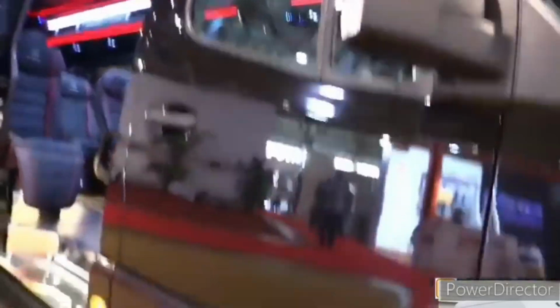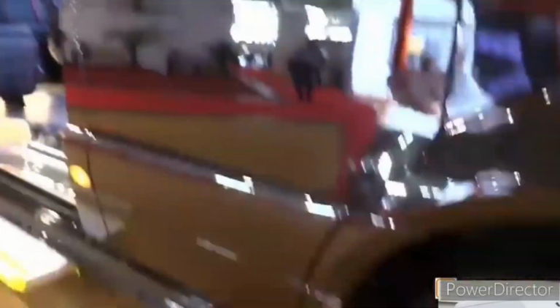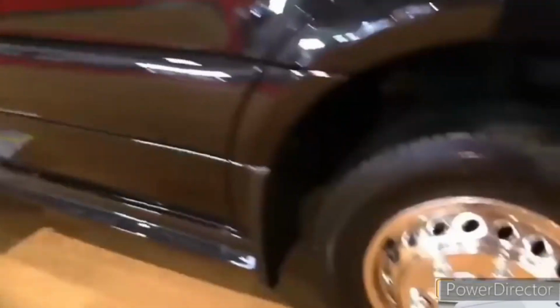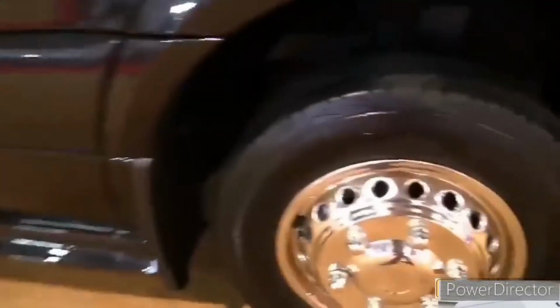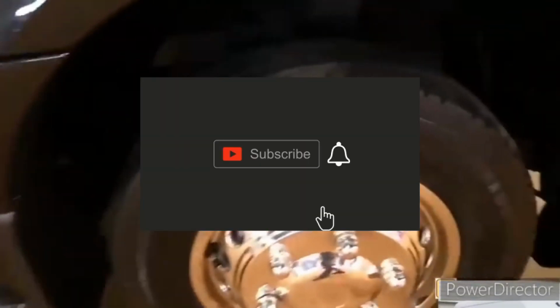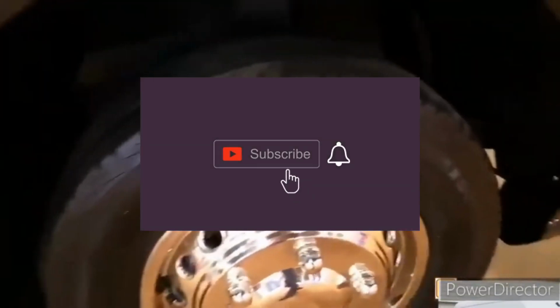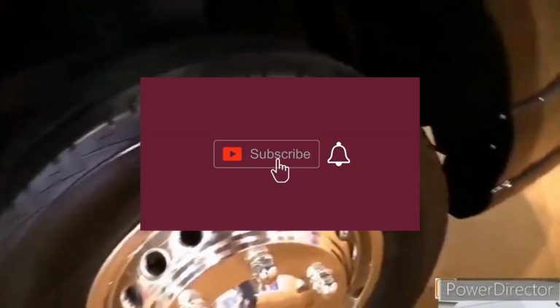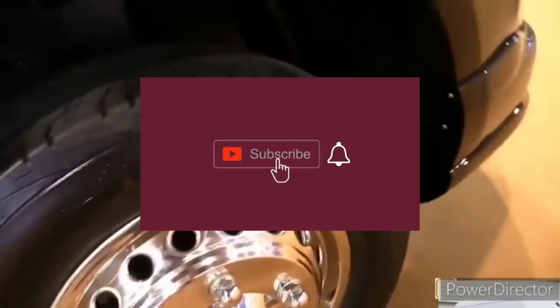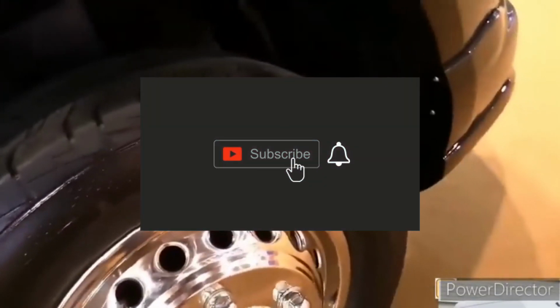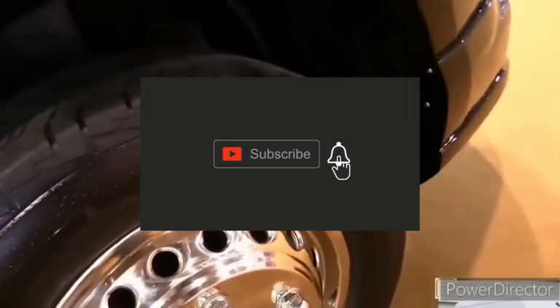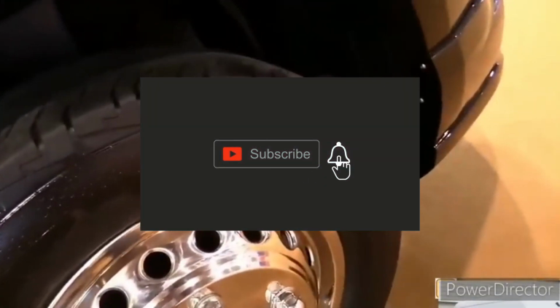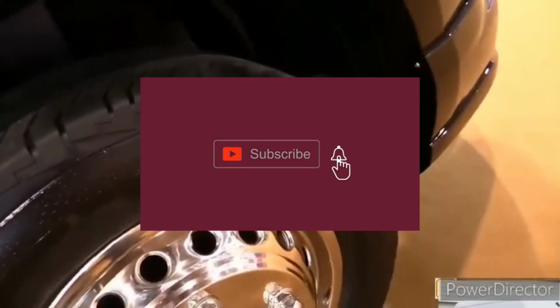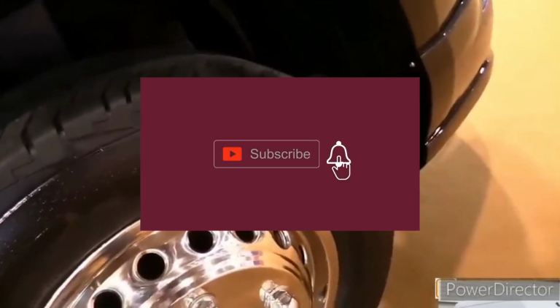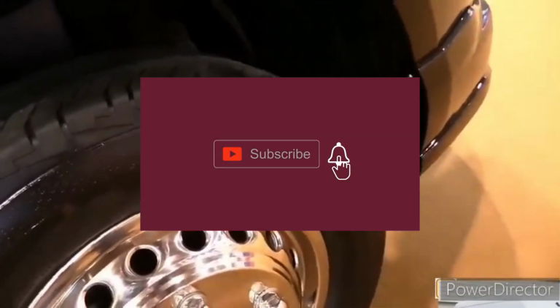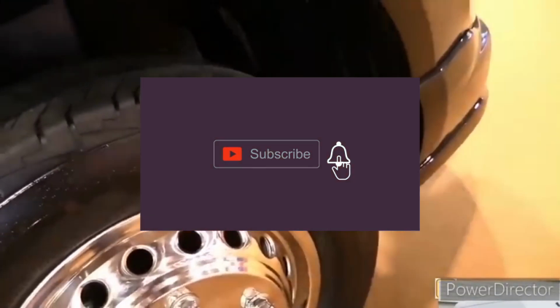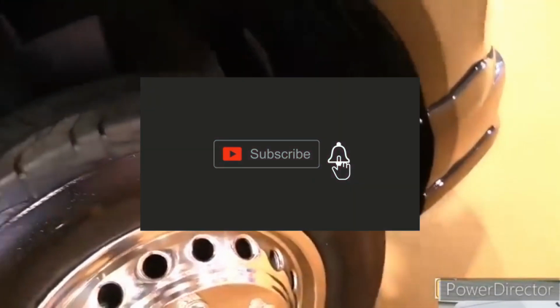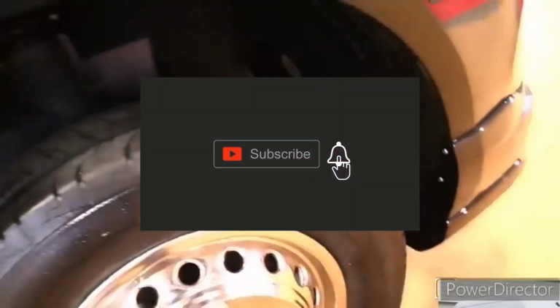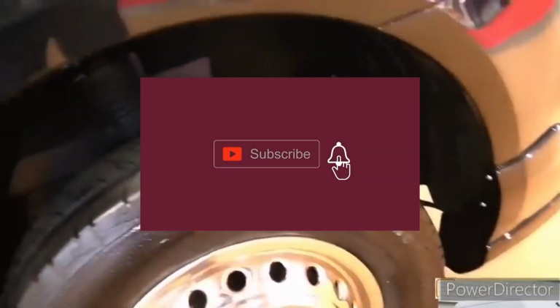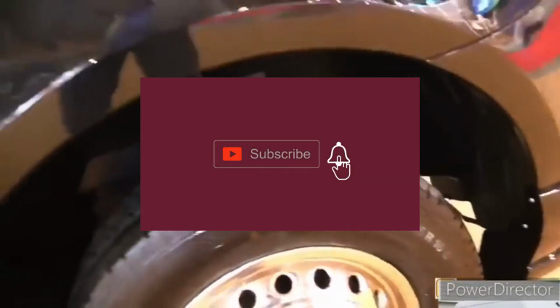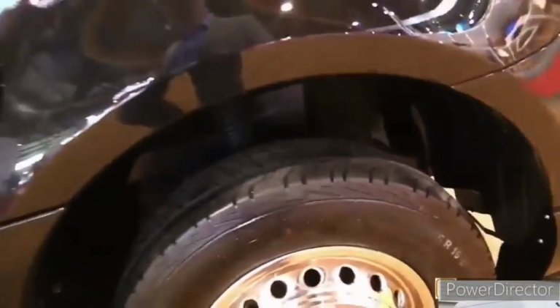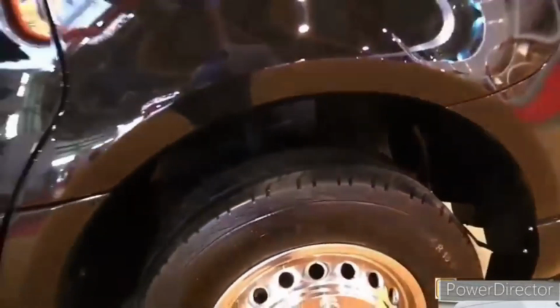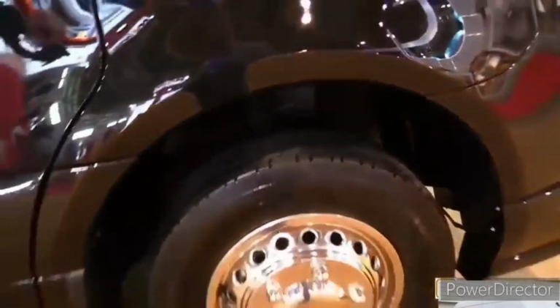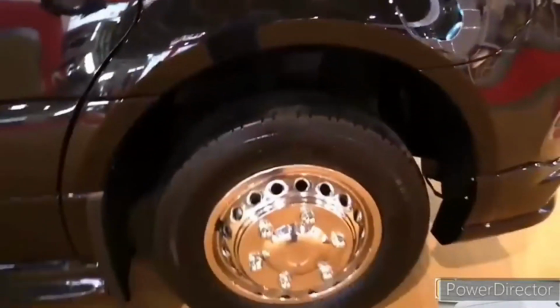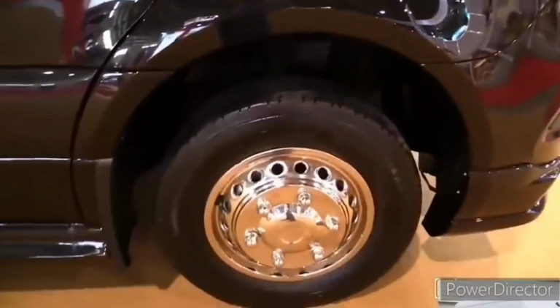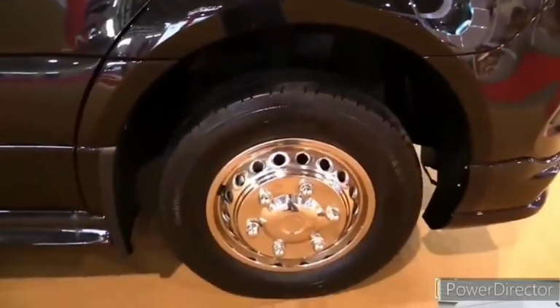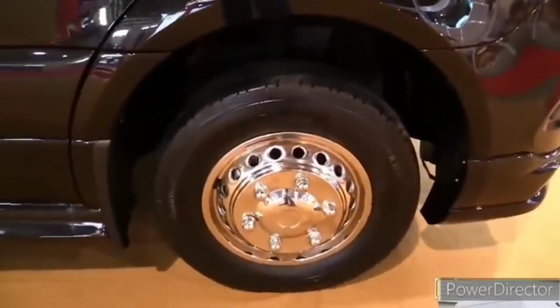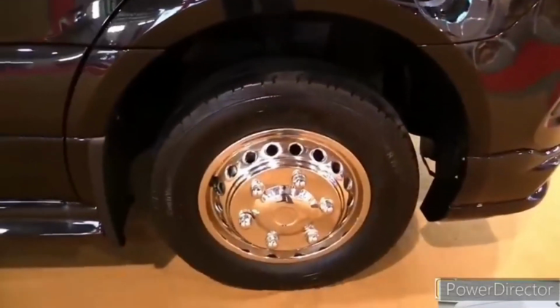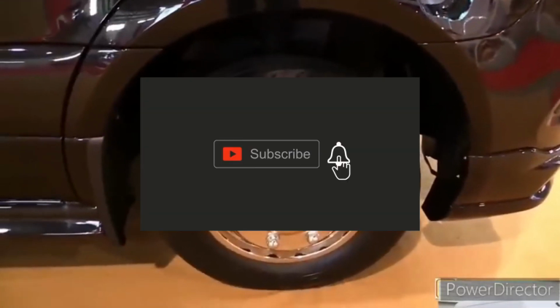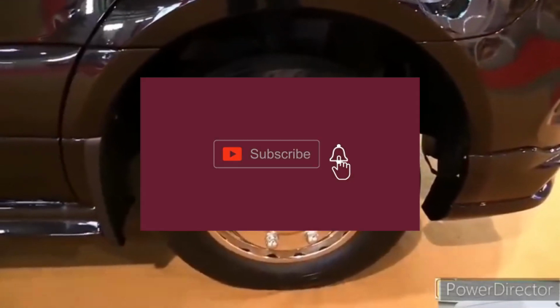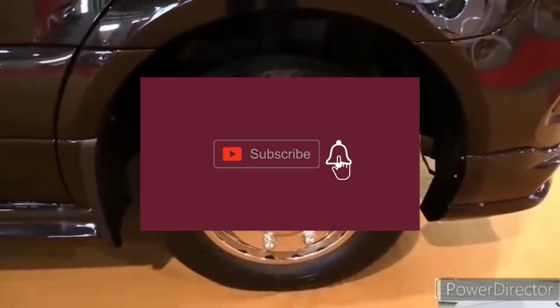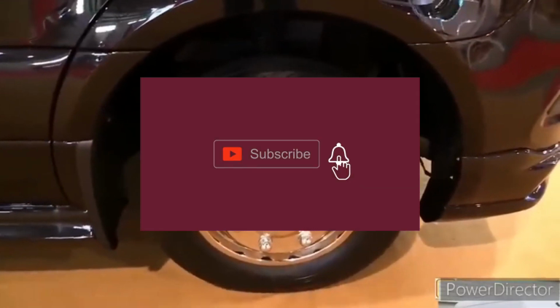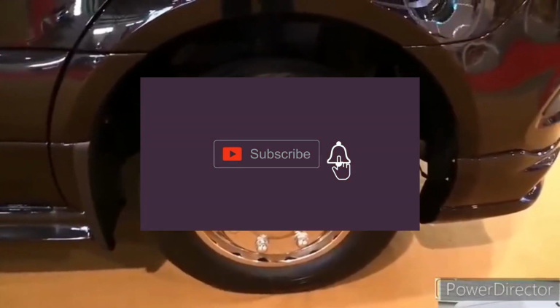Thanks for watching. Subscribe for more interesting car reviews and turn on the notification bell.